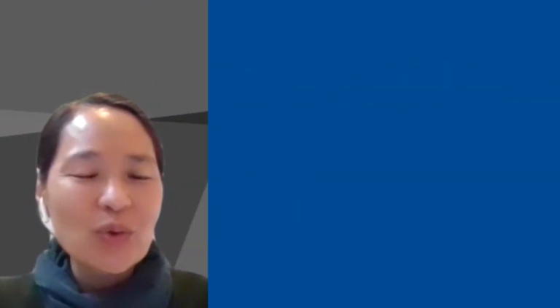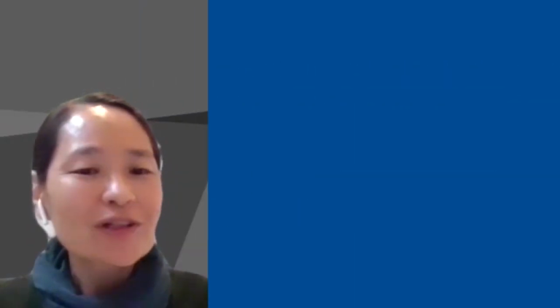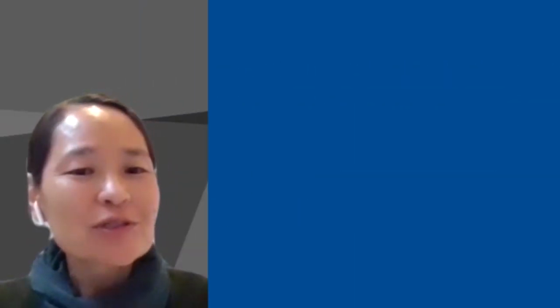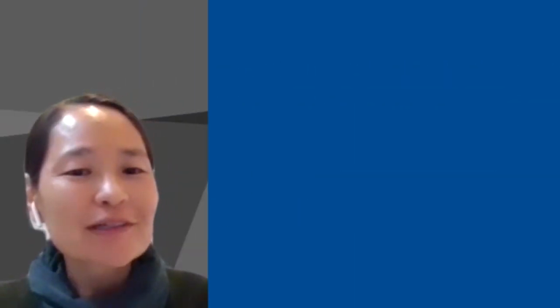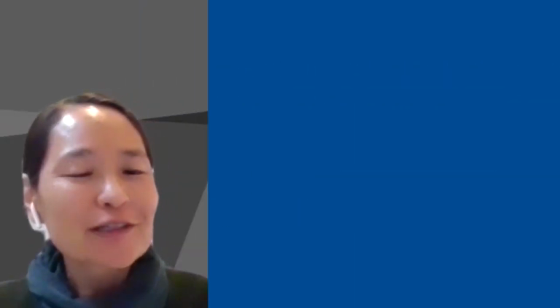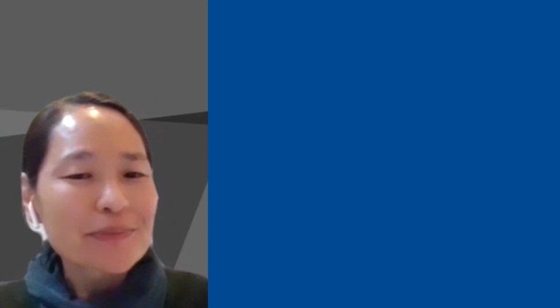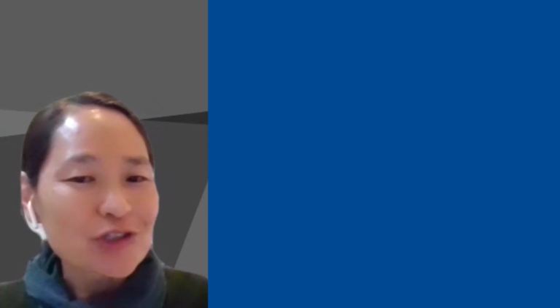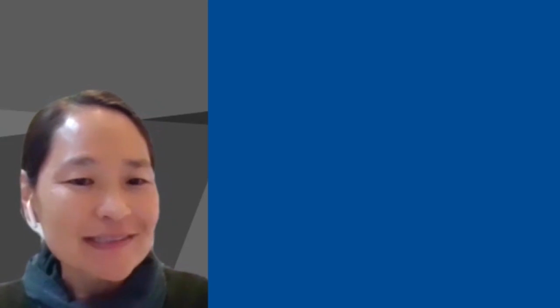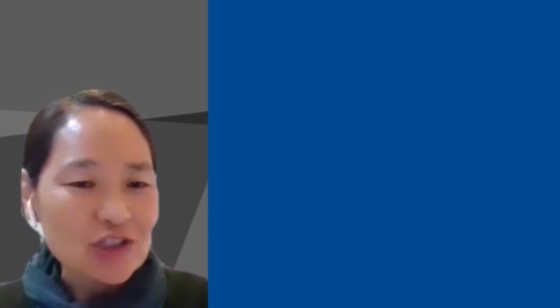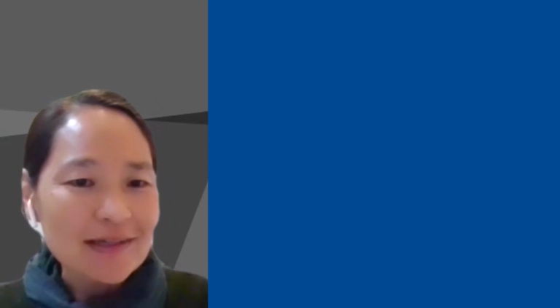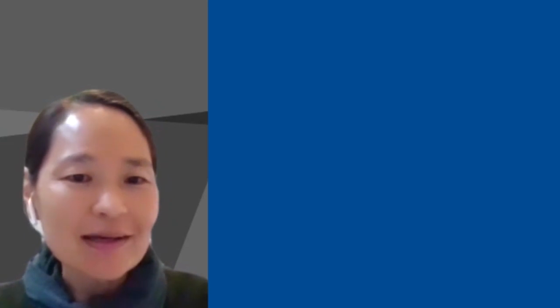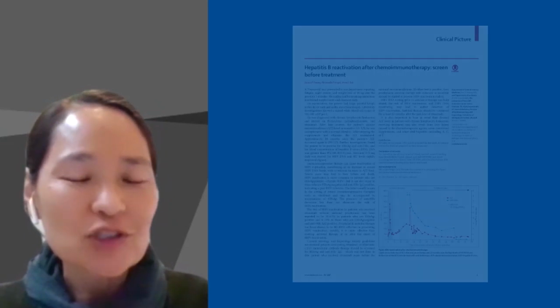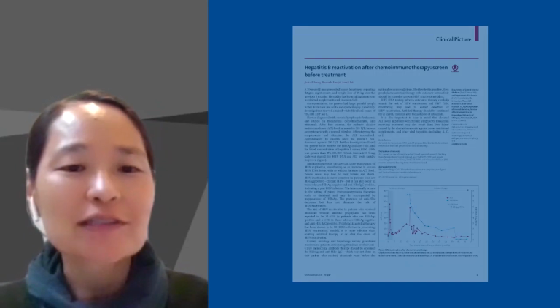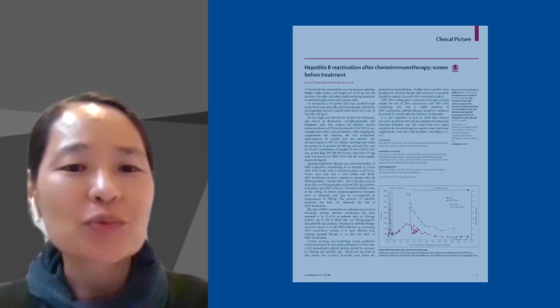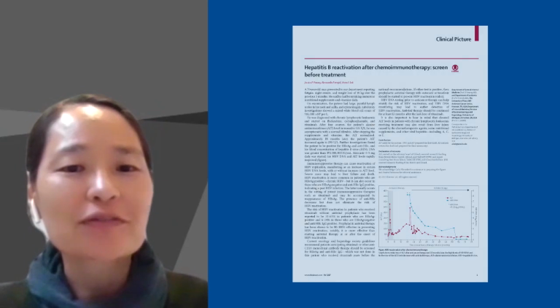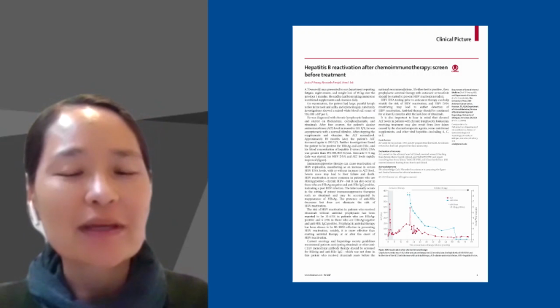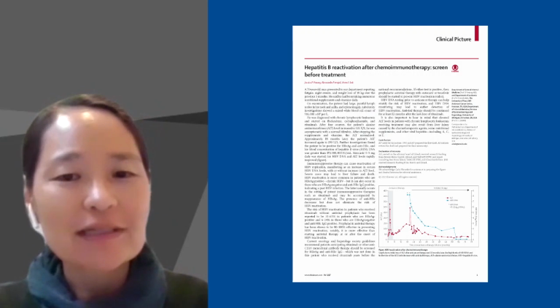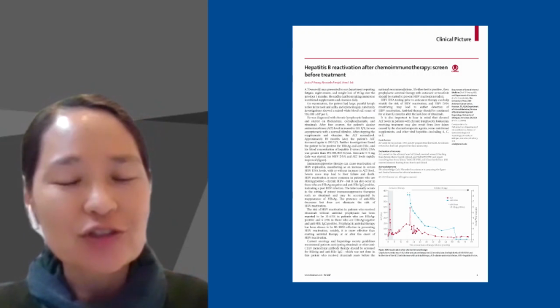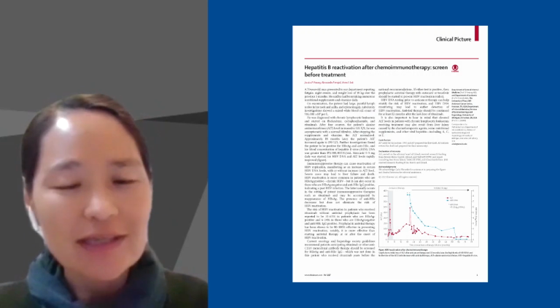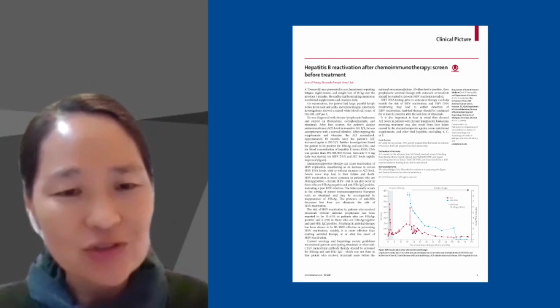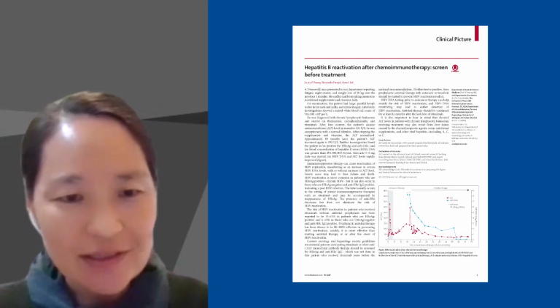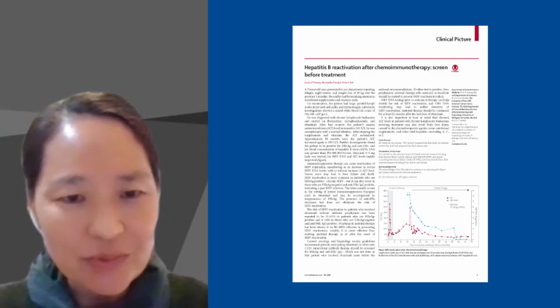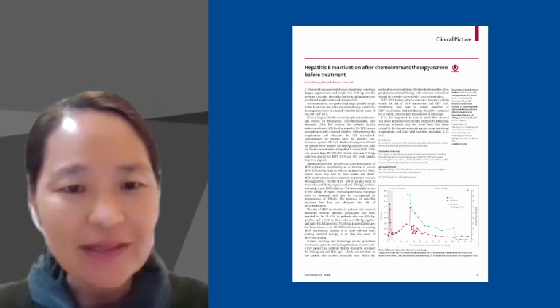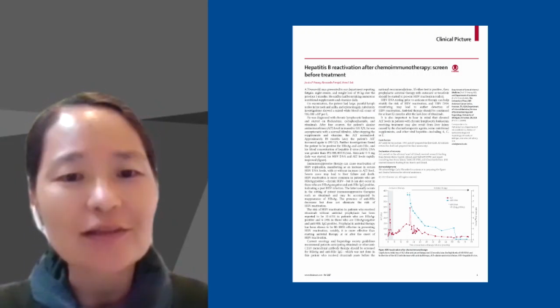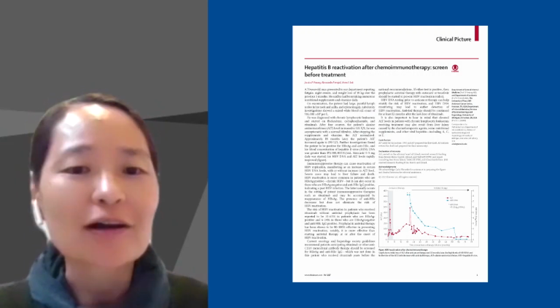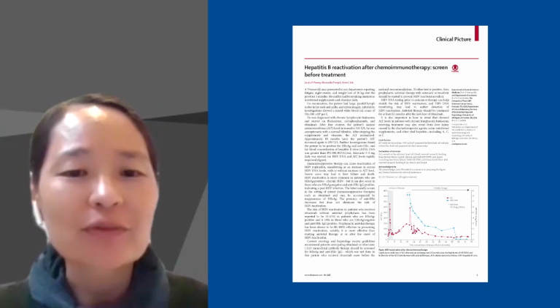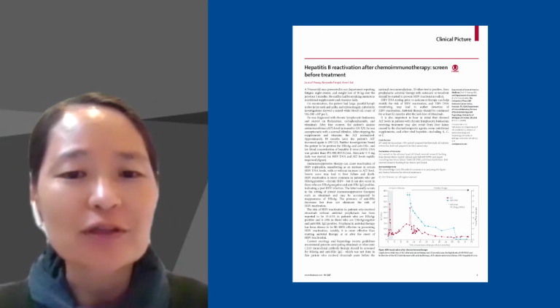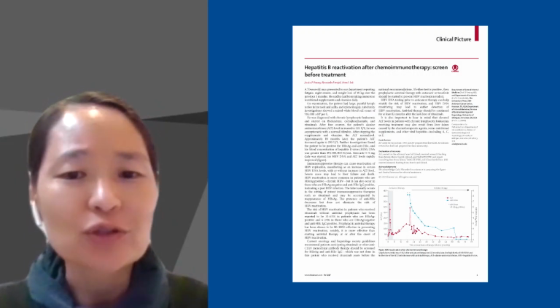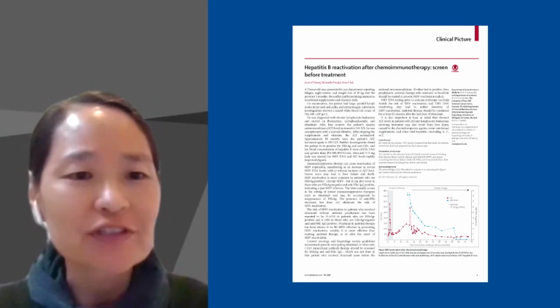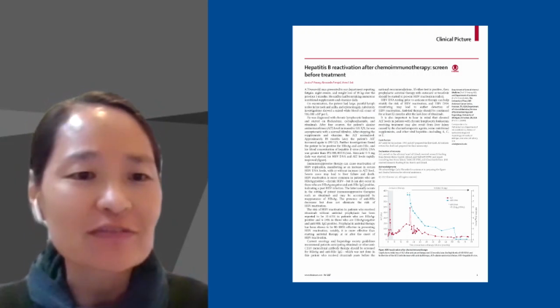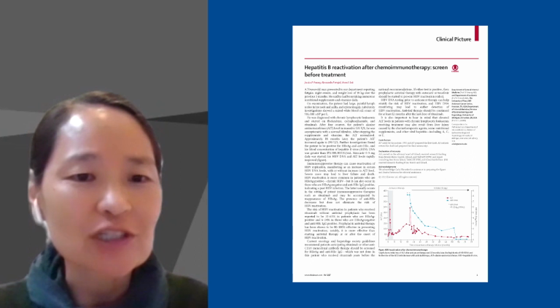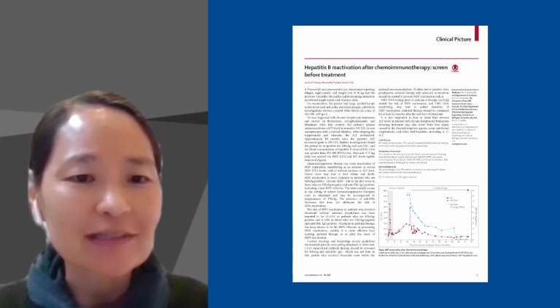Welcome to our clinical picture discussion. I'm Jessica Wong from MD Anderson Cancer Center with Anna Locke from the University of Michigan.